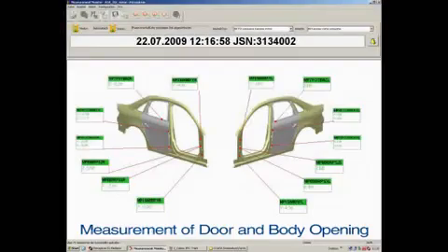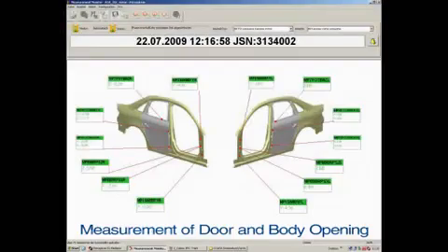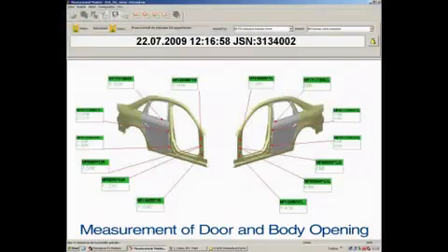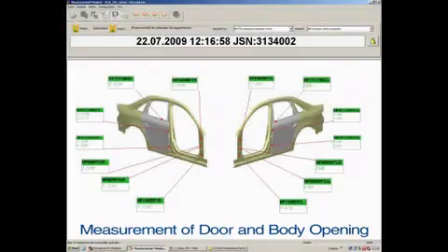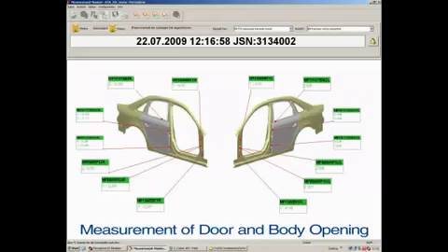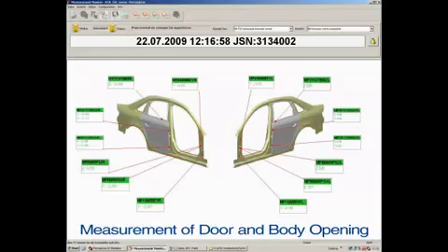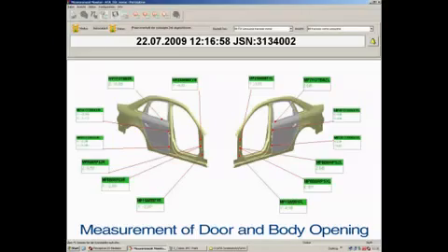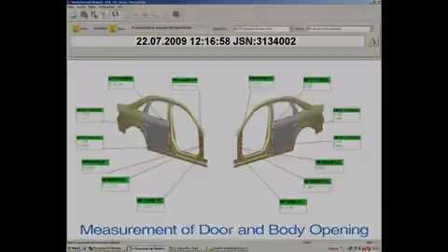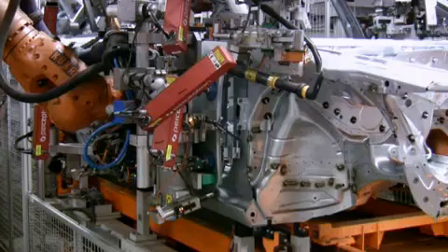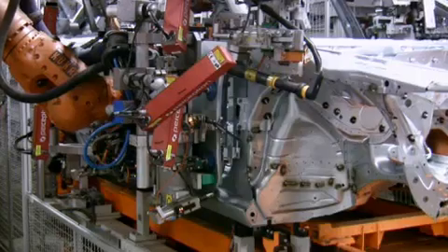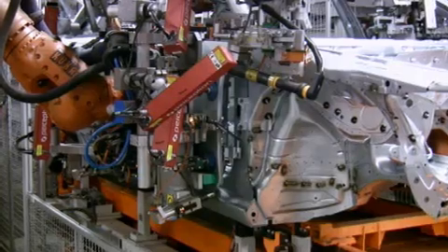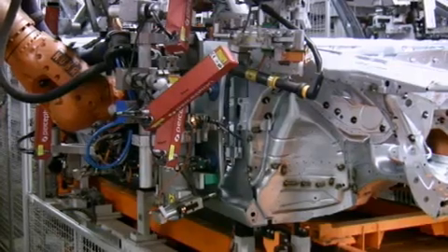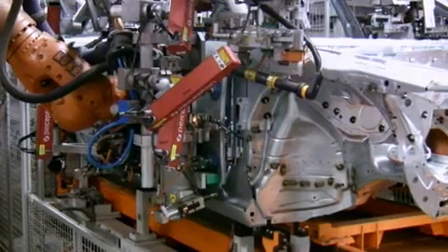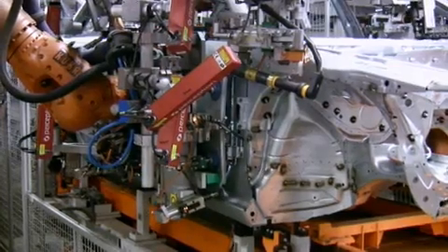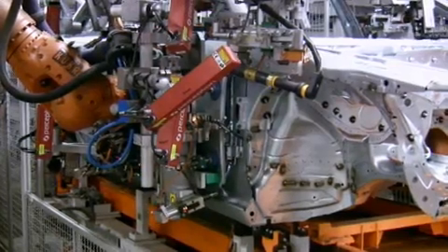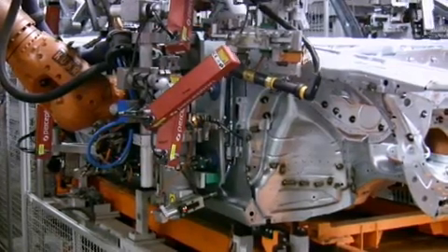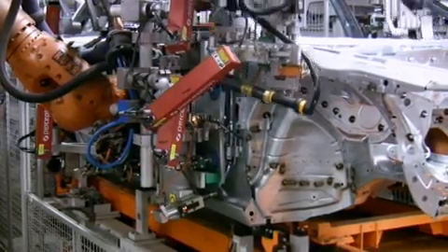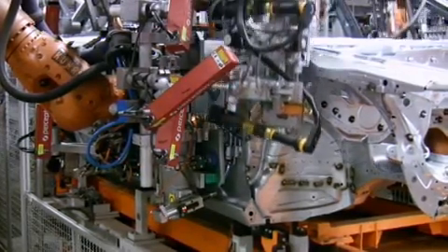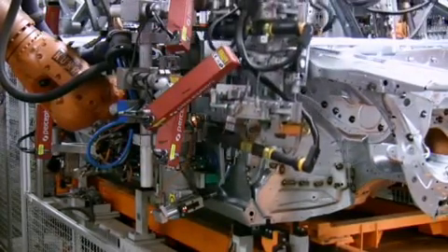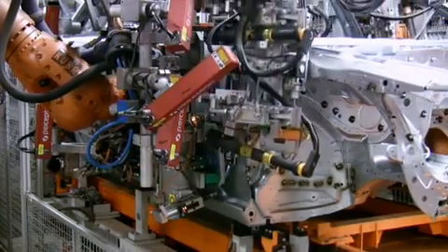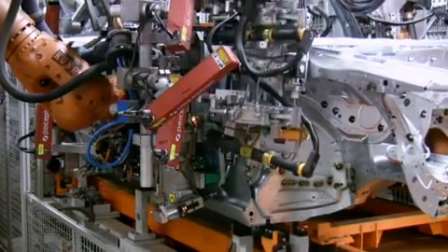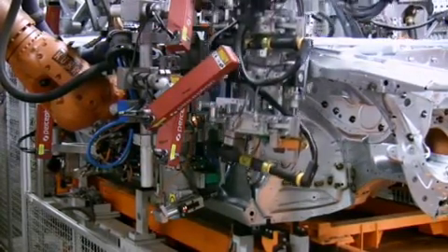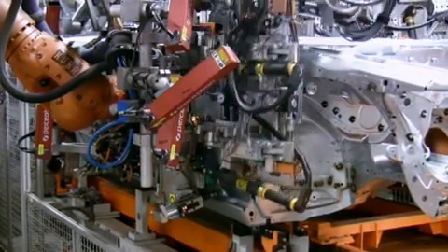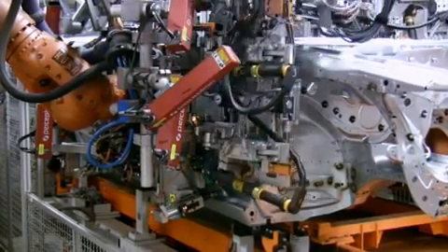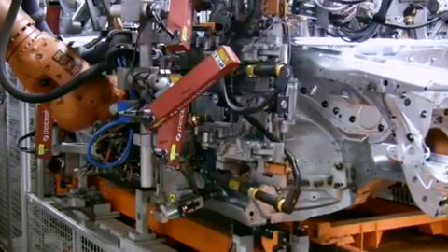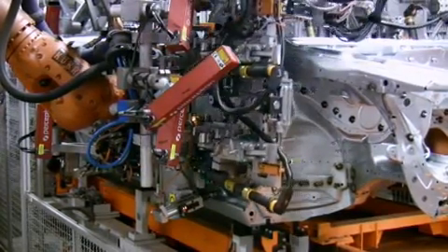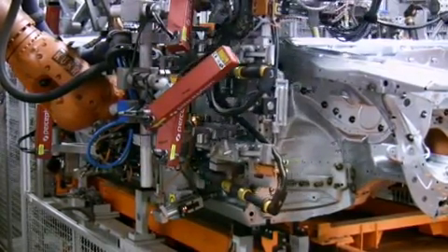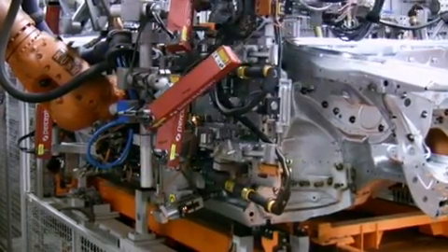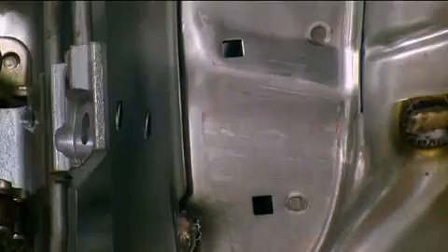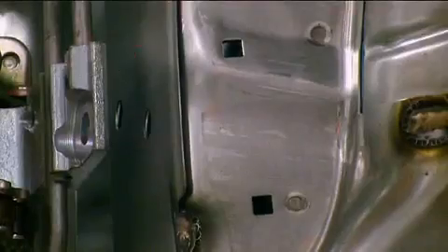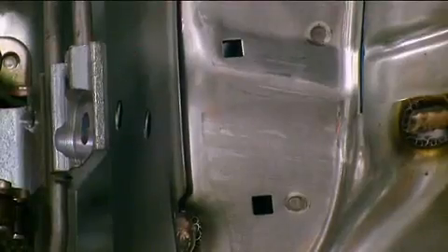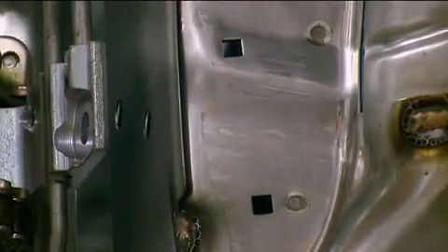The sensors measure the respective positions of the door and of the door opening. Any deviations are corrected immediately.